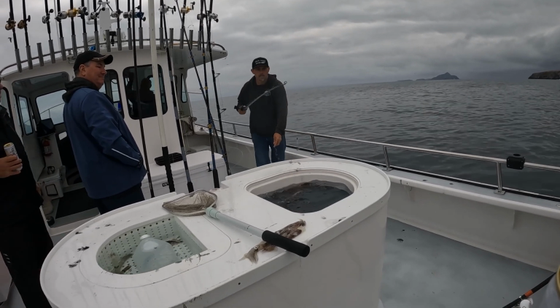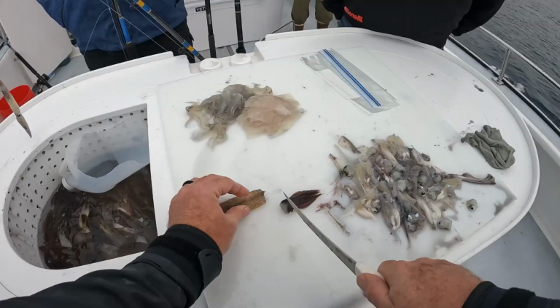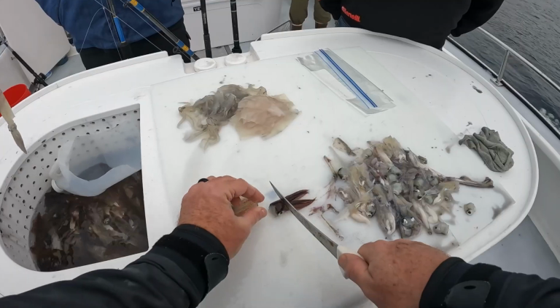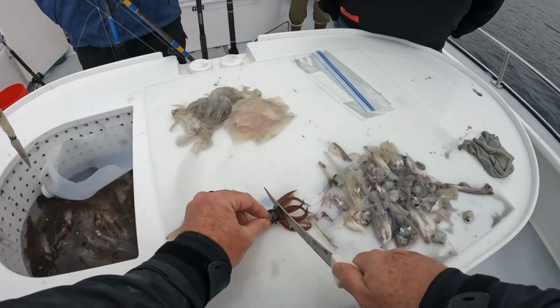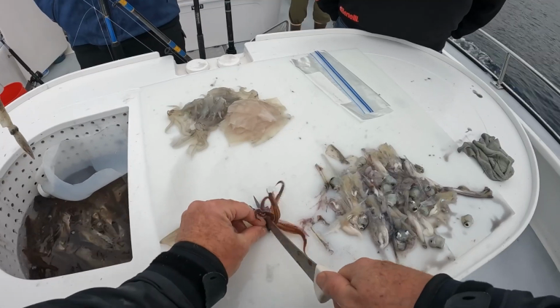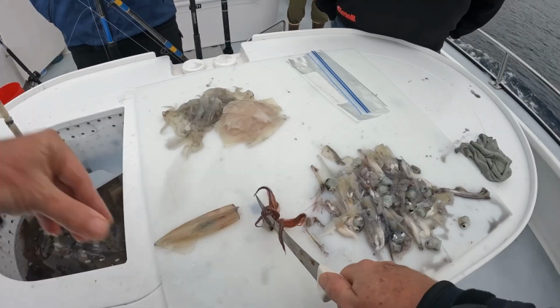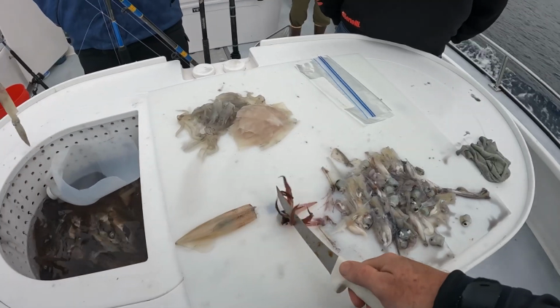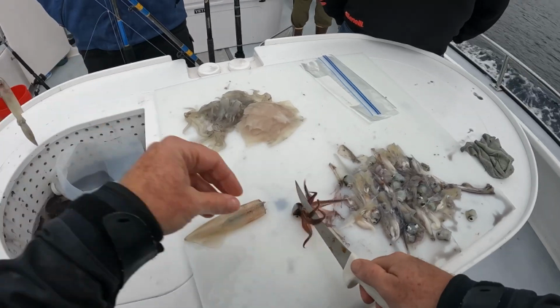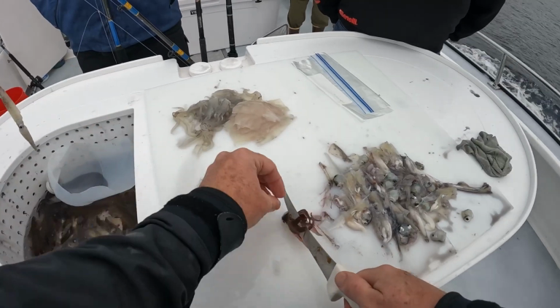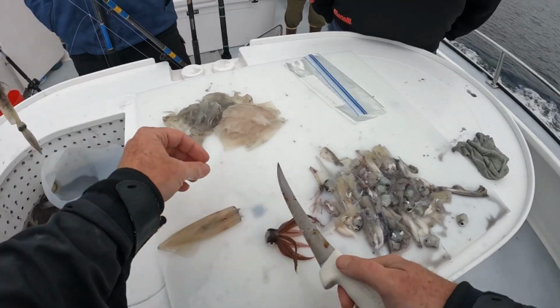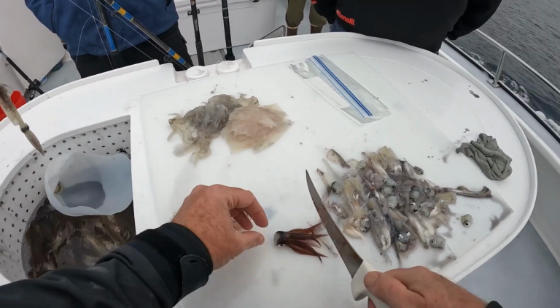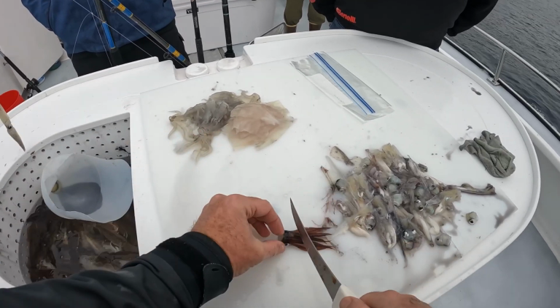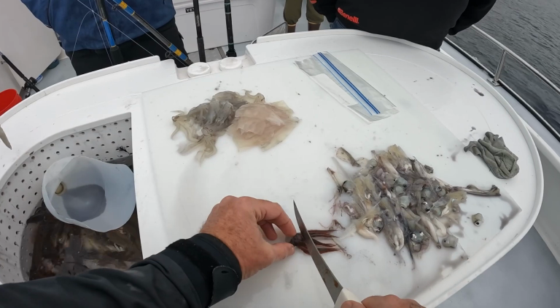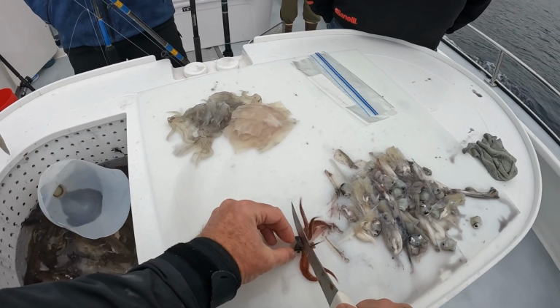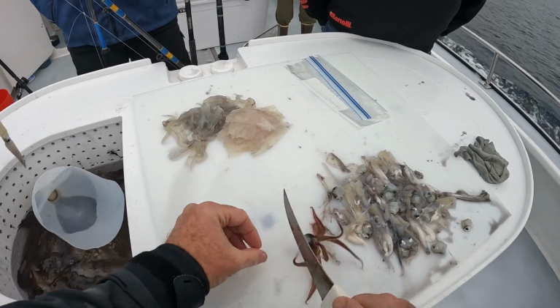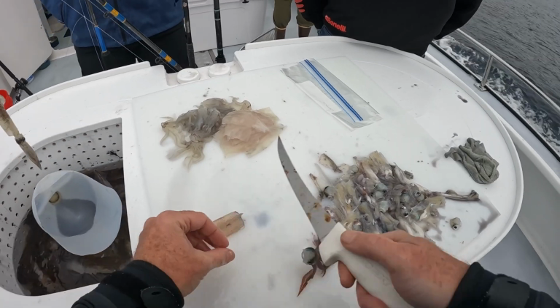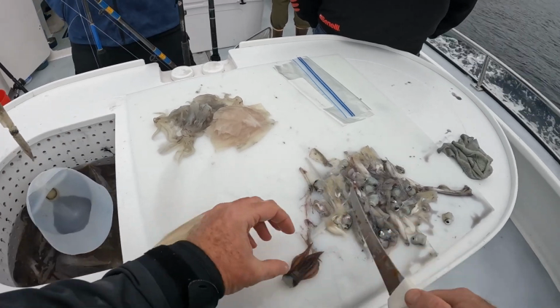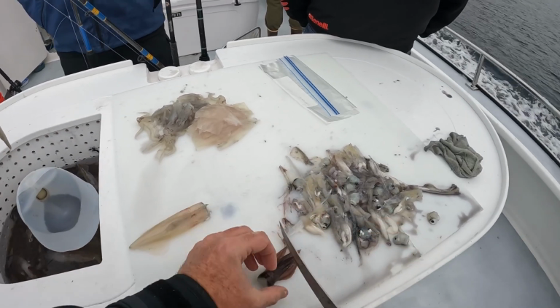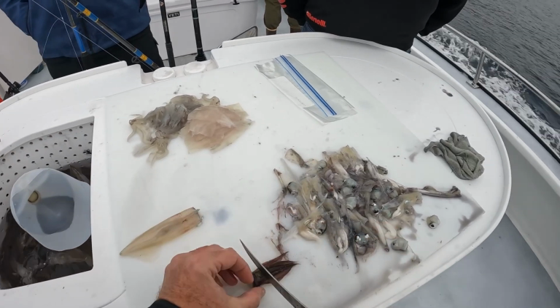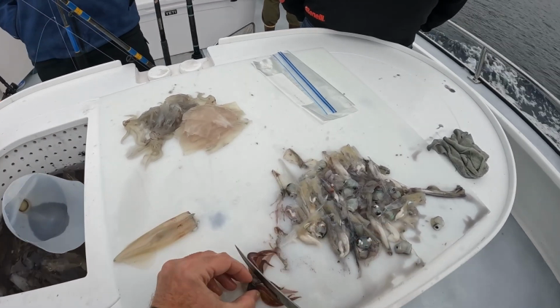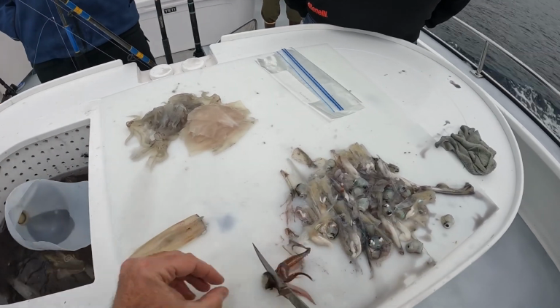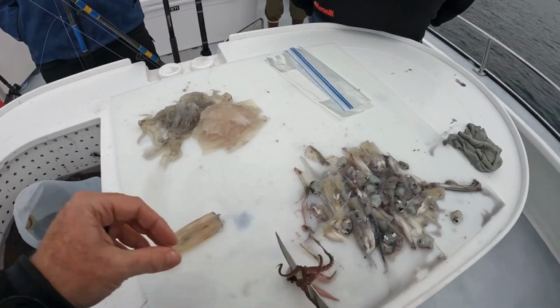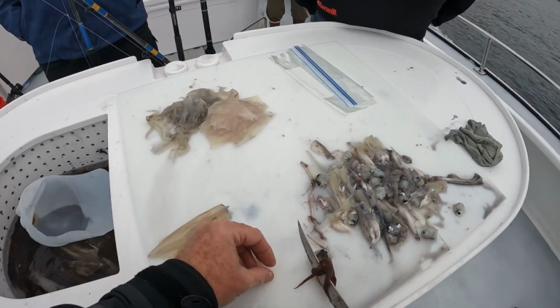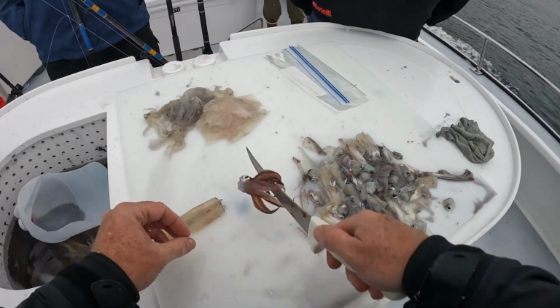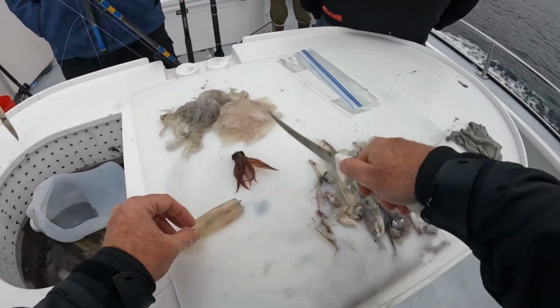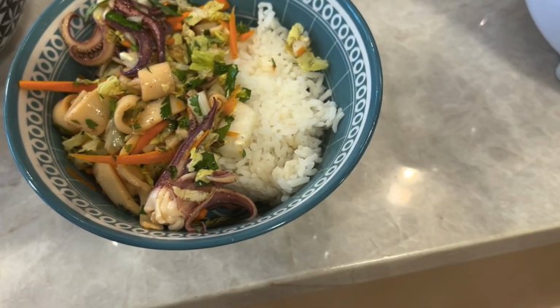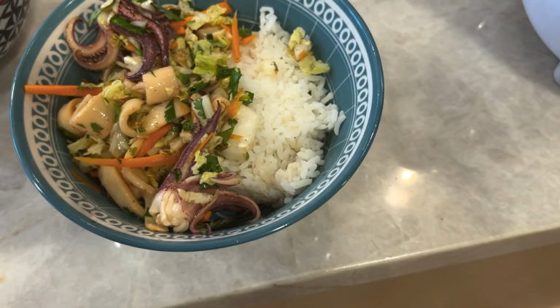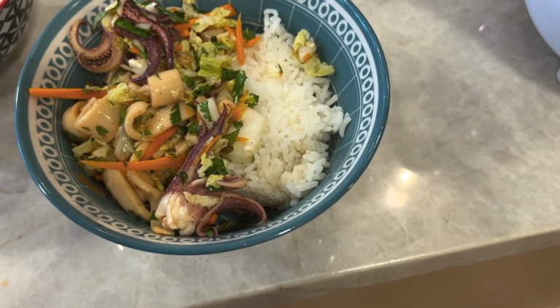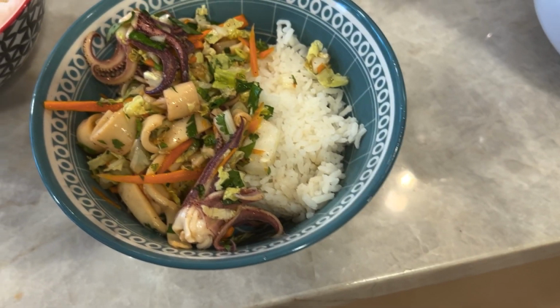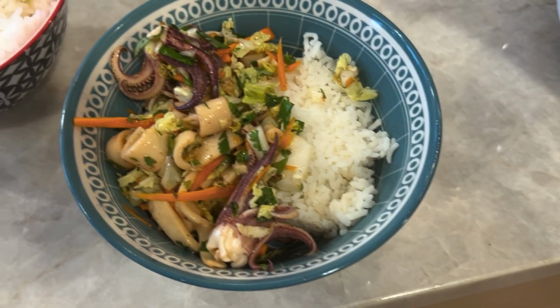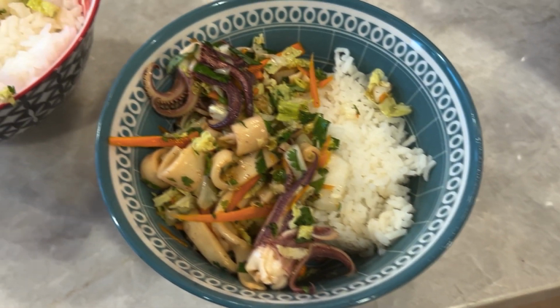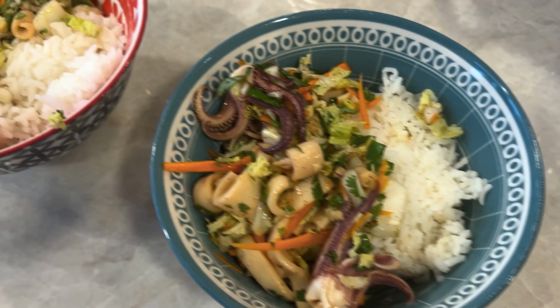Let's take a quick look at catching, cleaning, and cooking squid. Hope you like it.